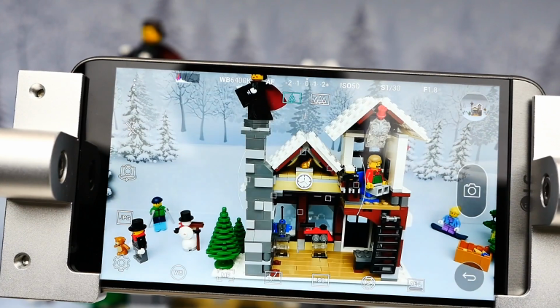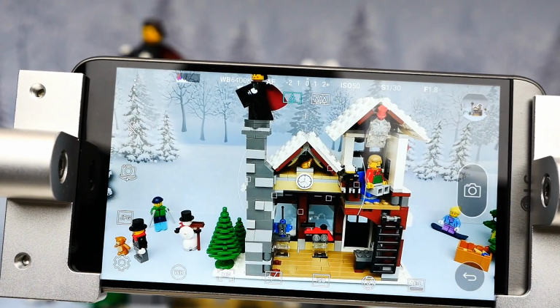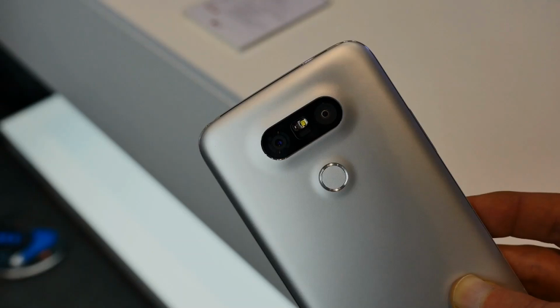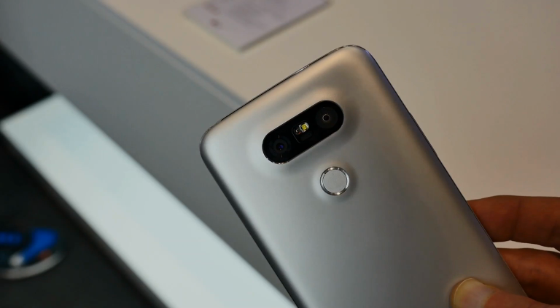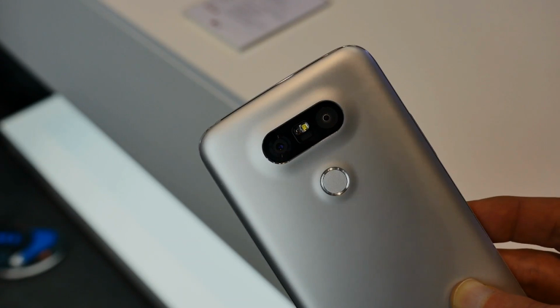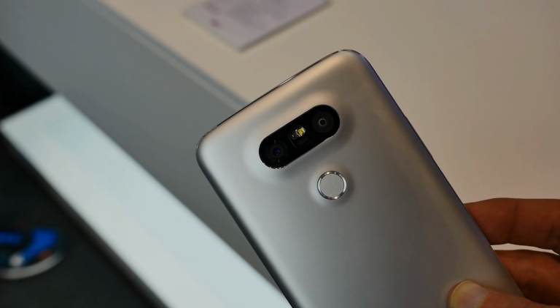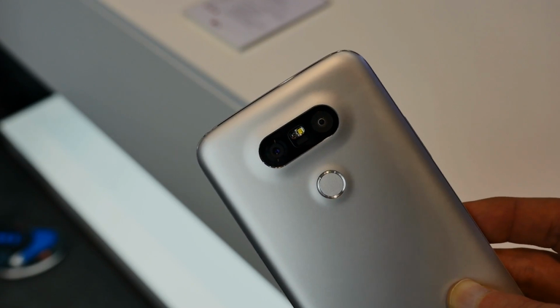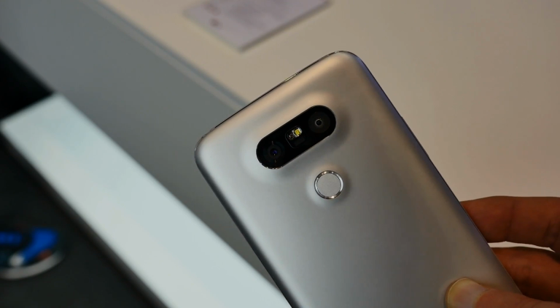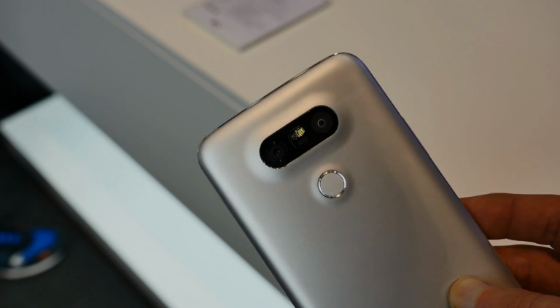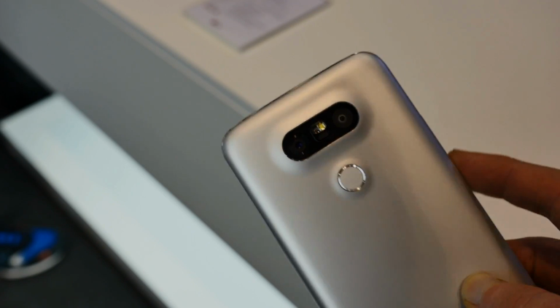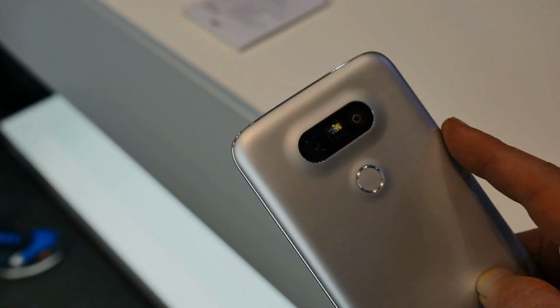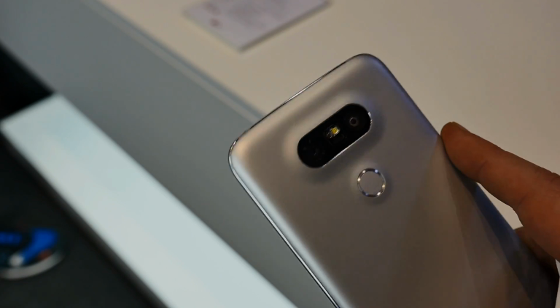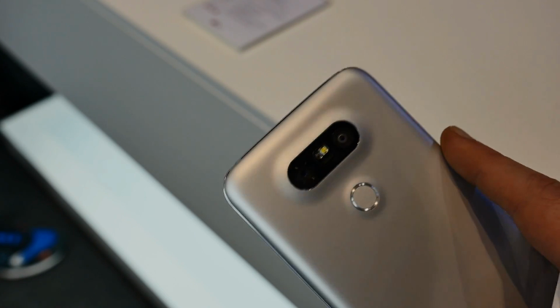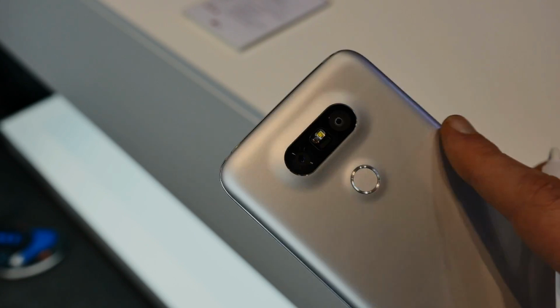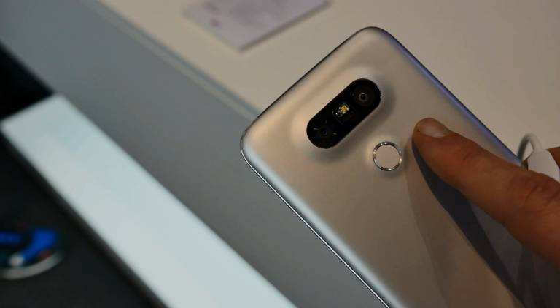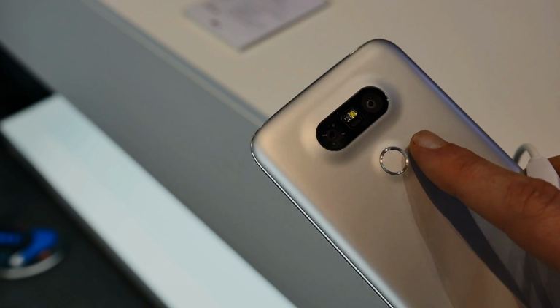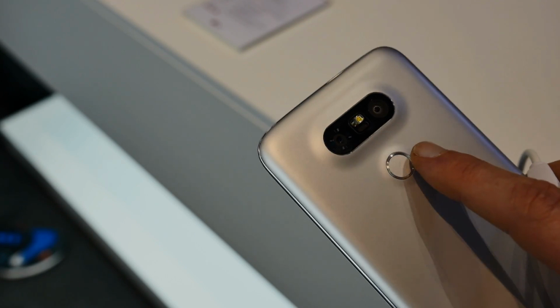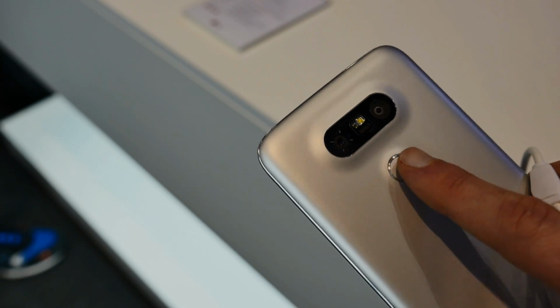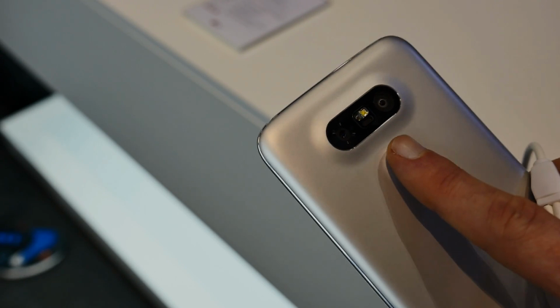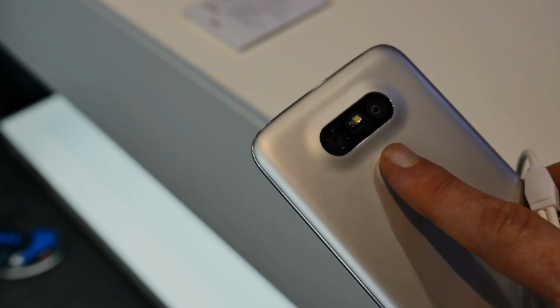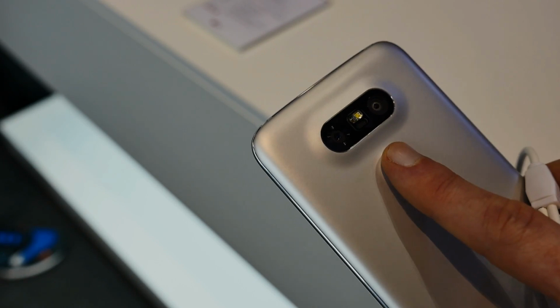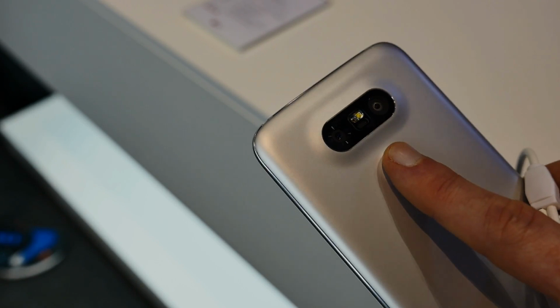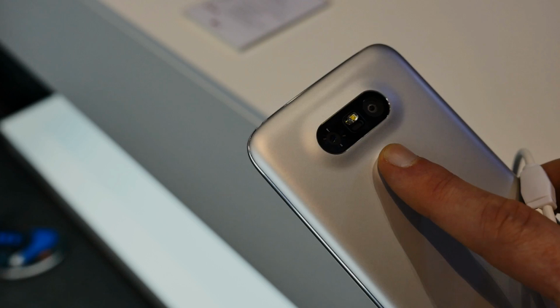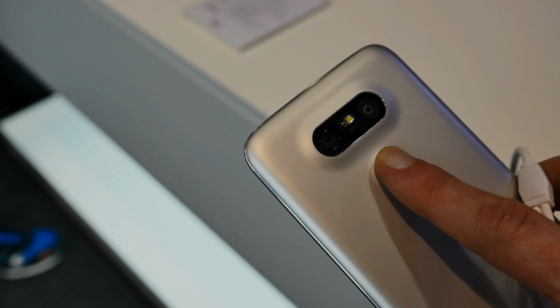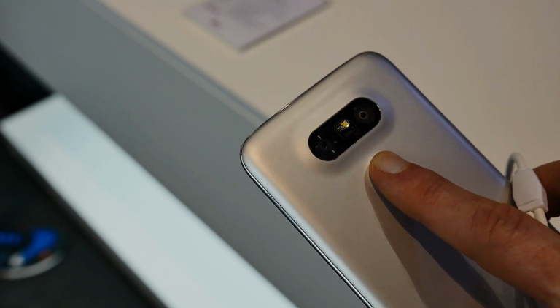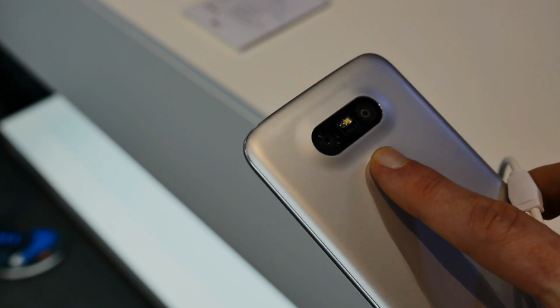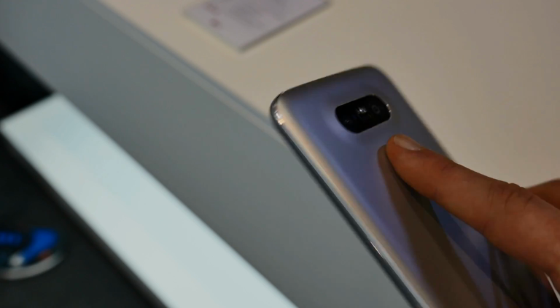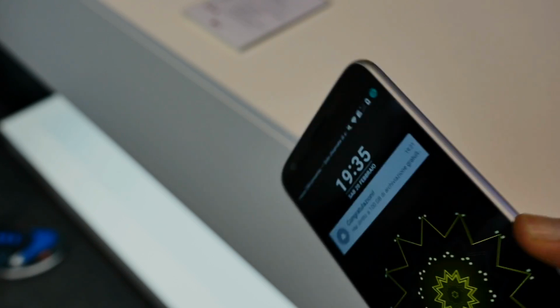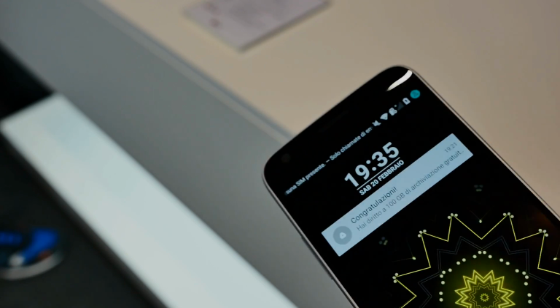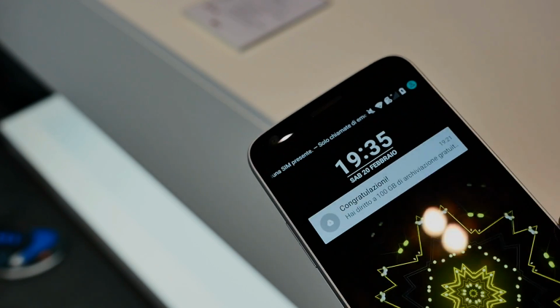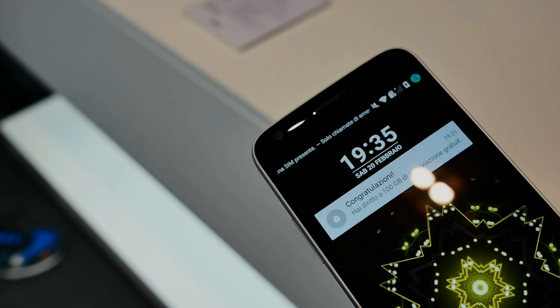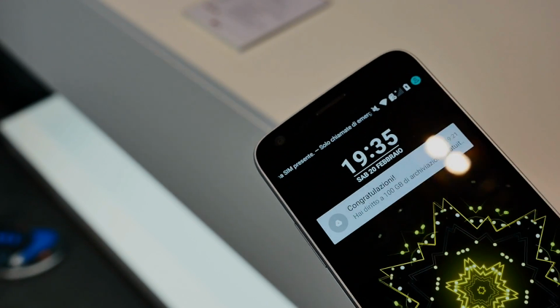The power button on the back has gotten an upgrade as well, incorporating a fingerprint sensor so that you can securely unlock your device.